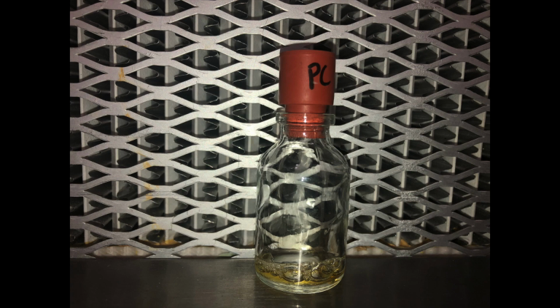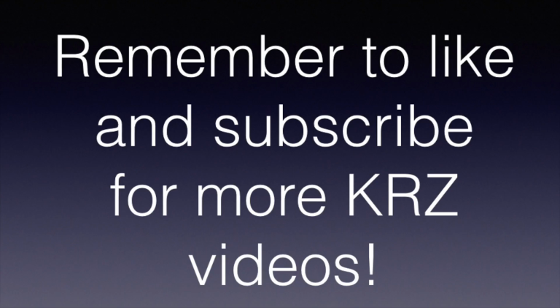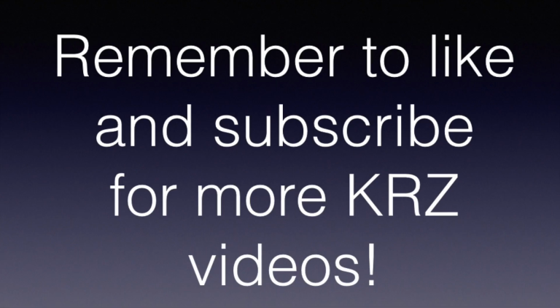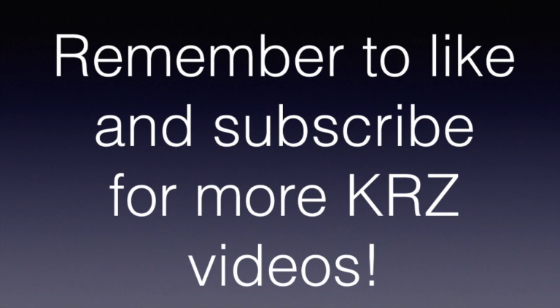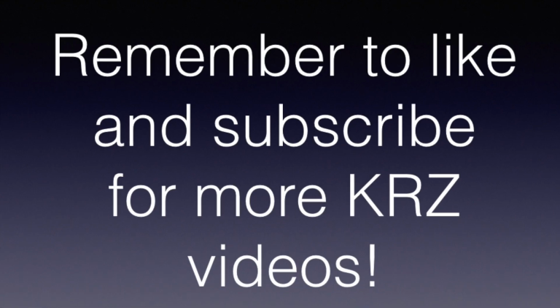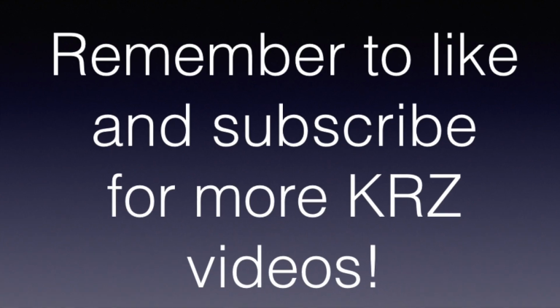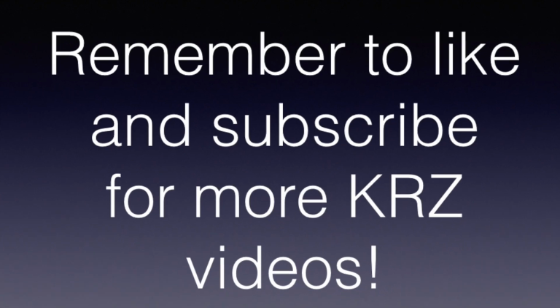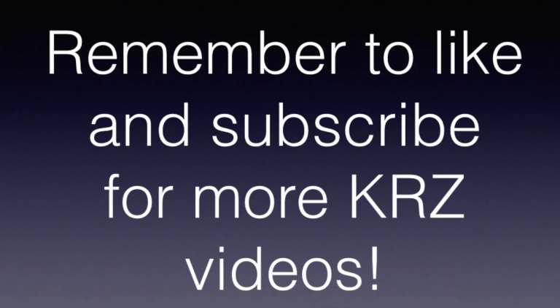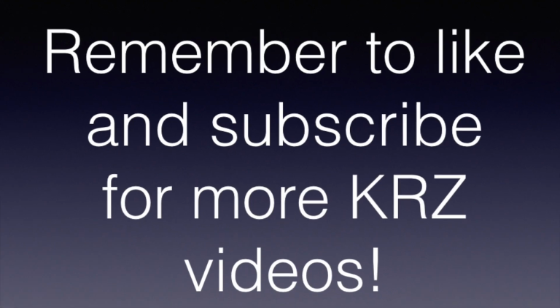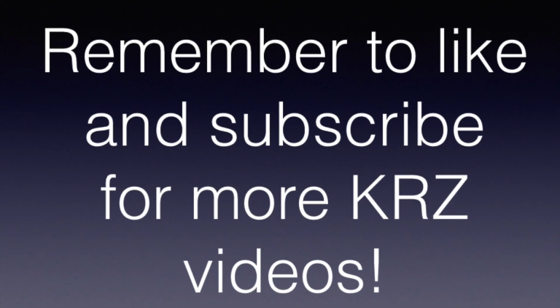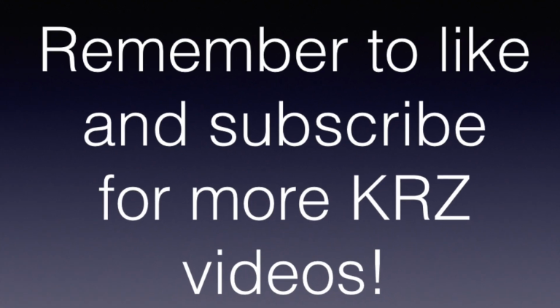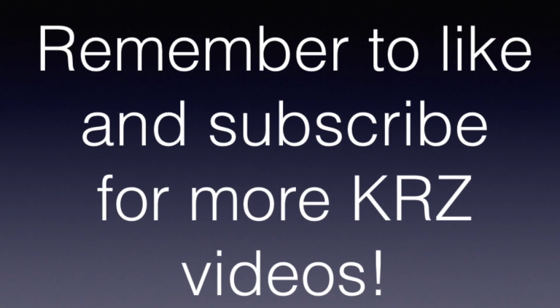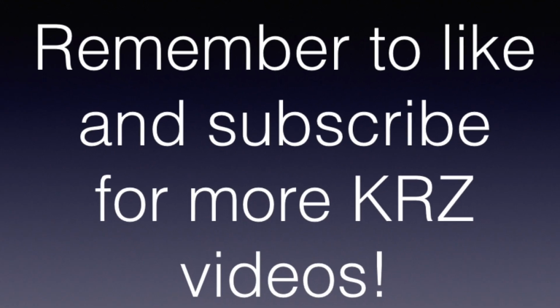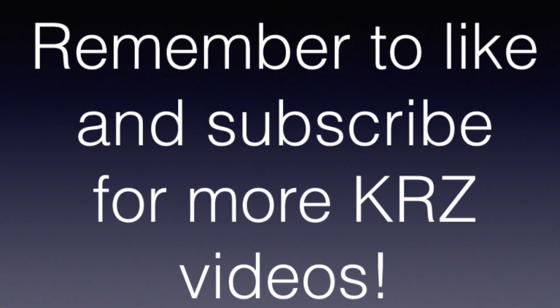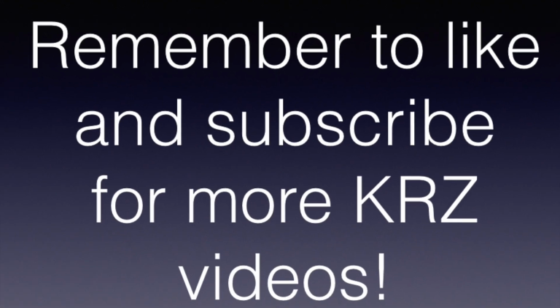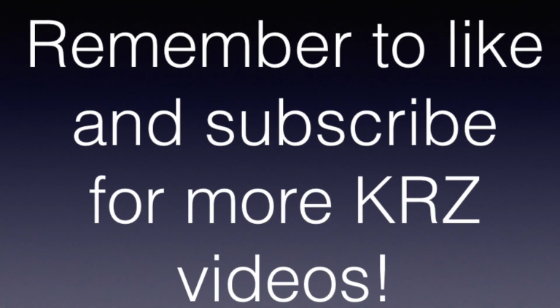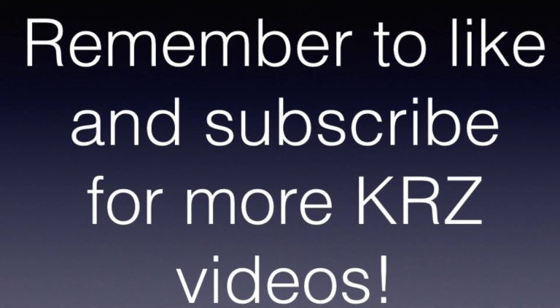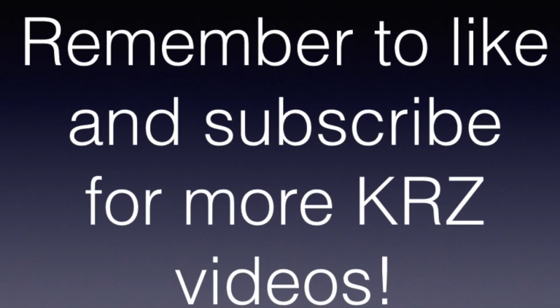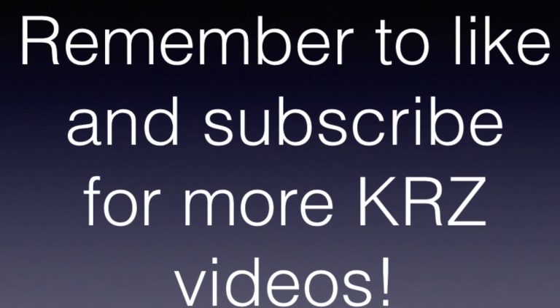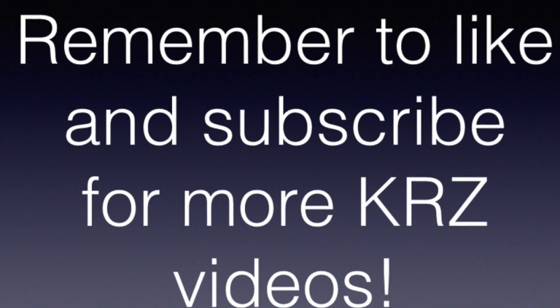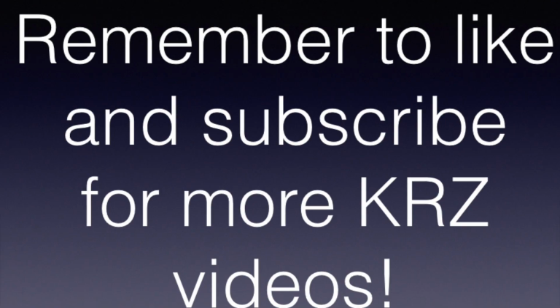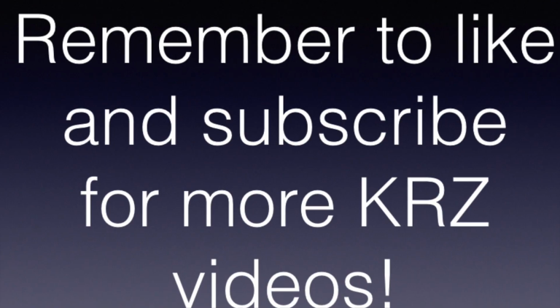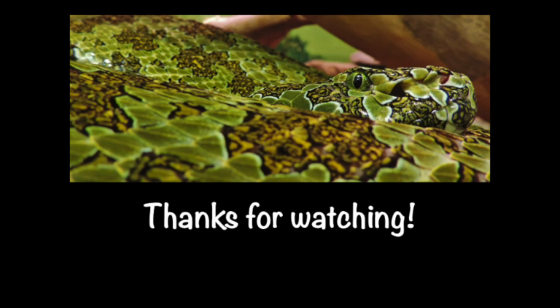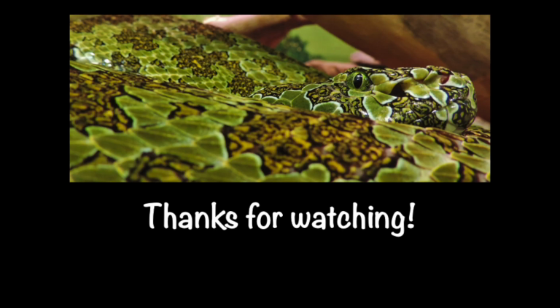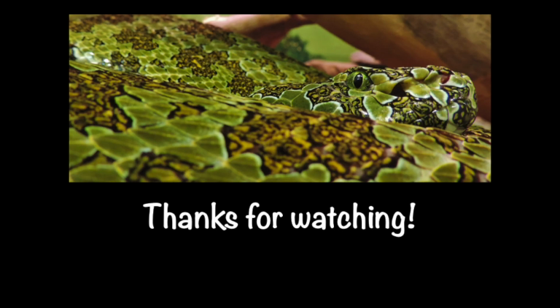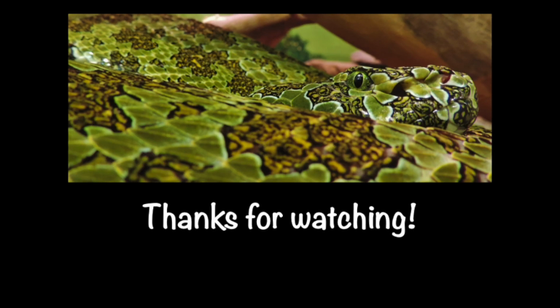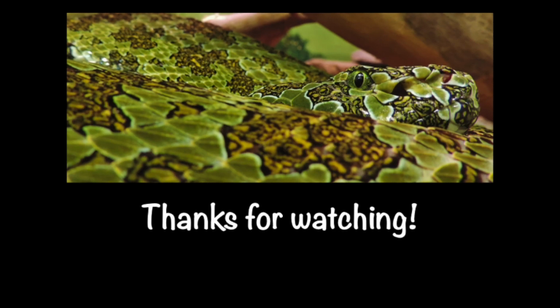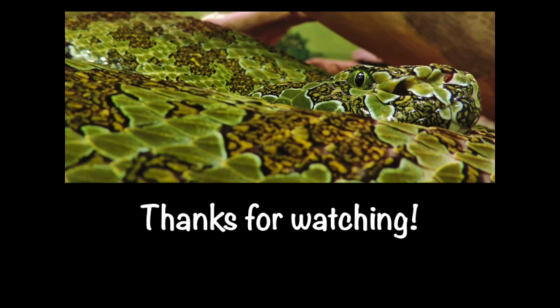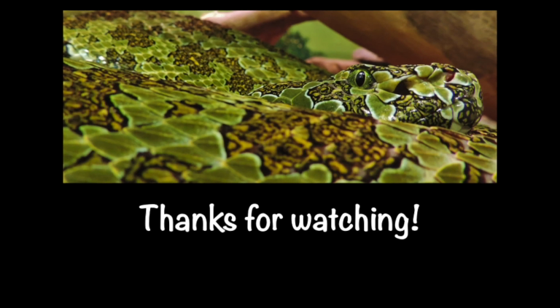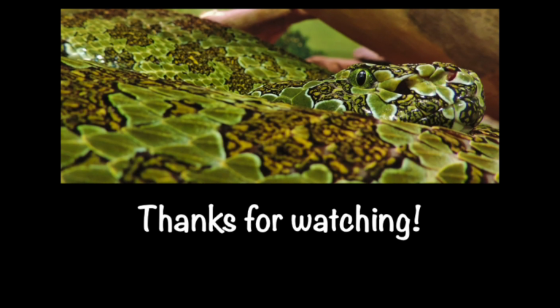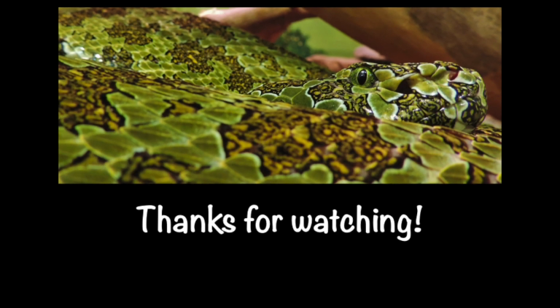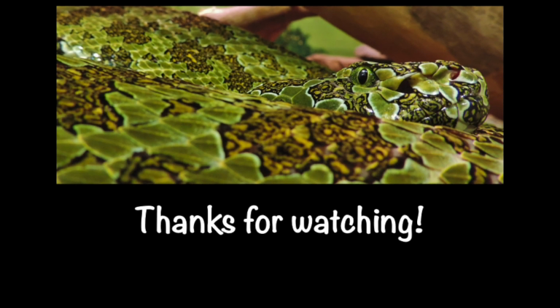As always, thanks so much. Remember to like and subscribe to see more videos. Have a great day!